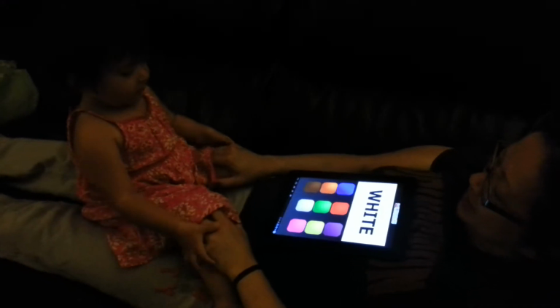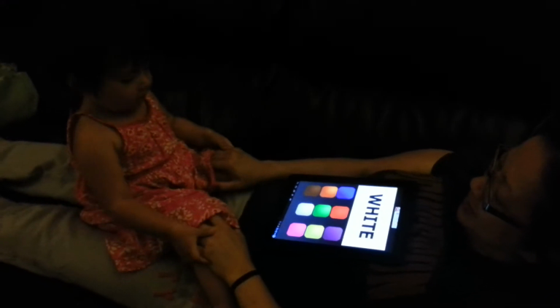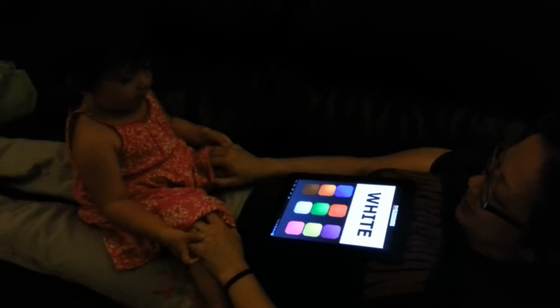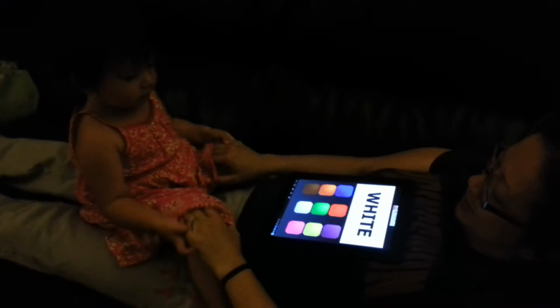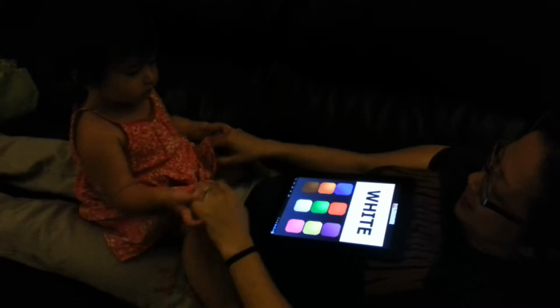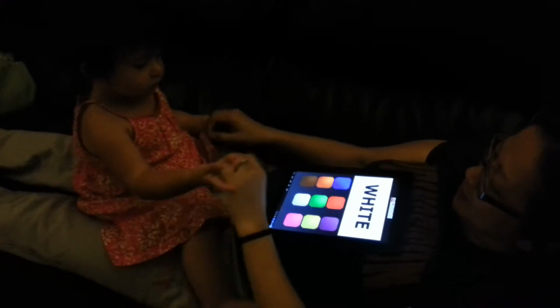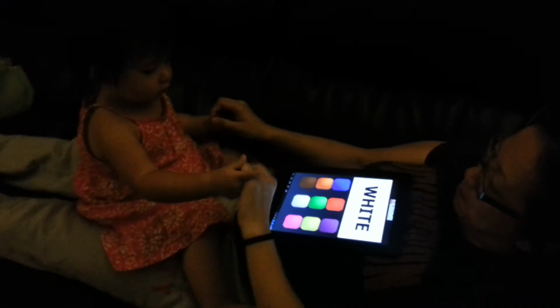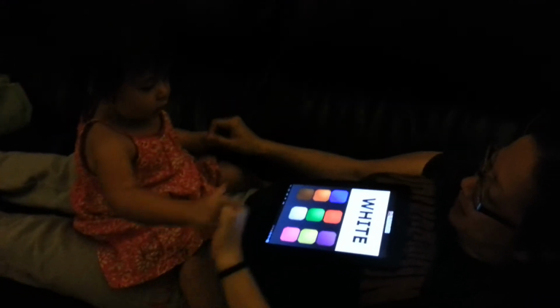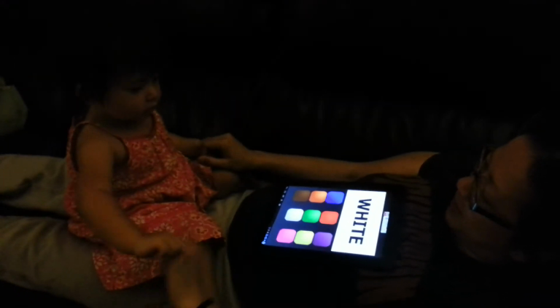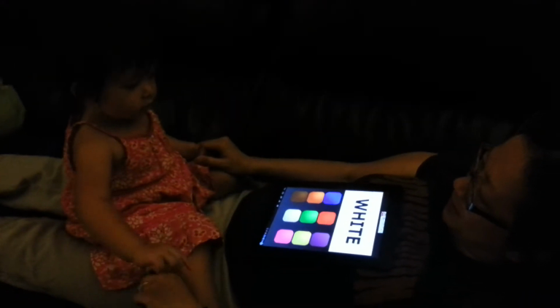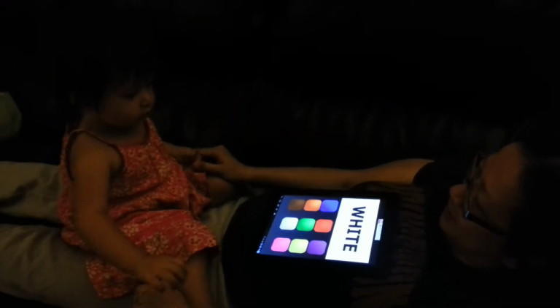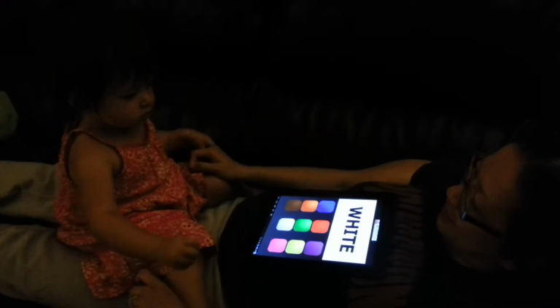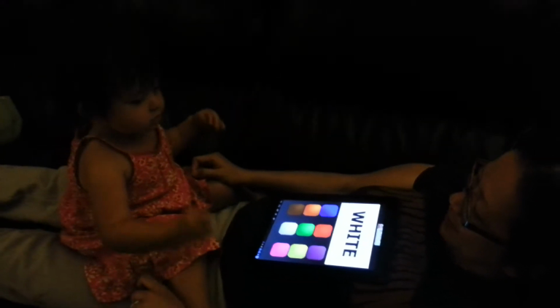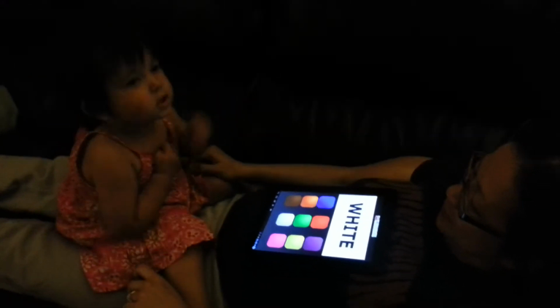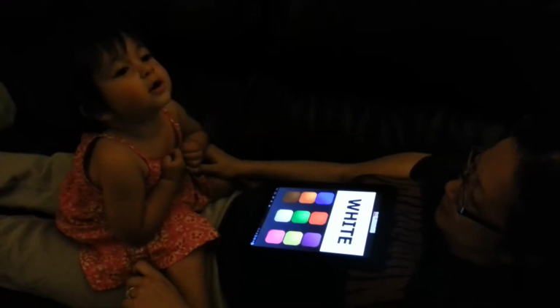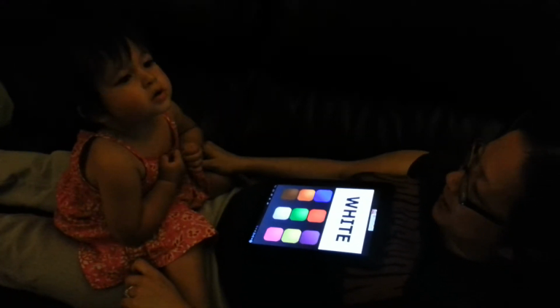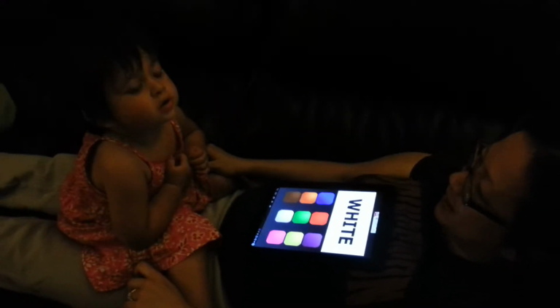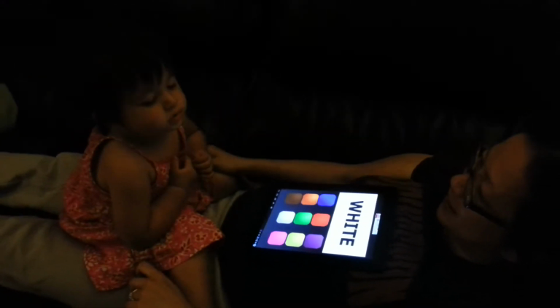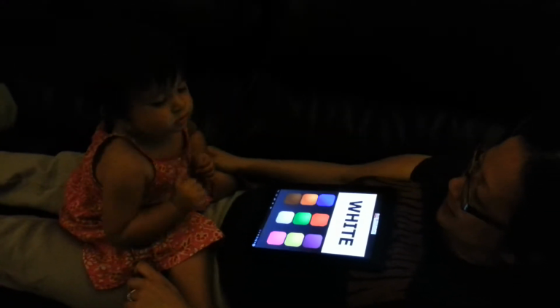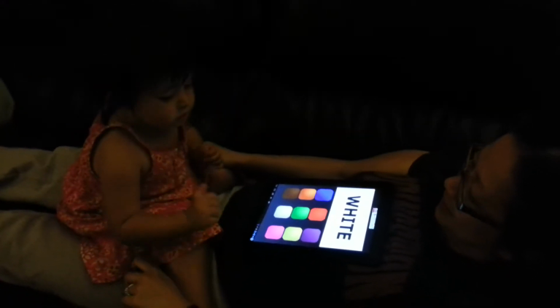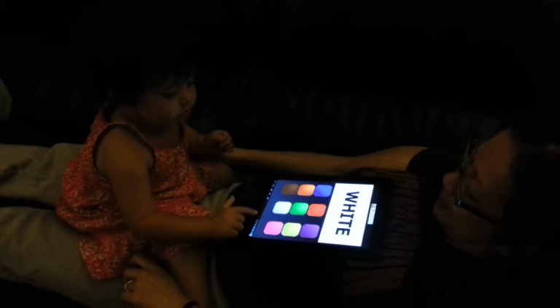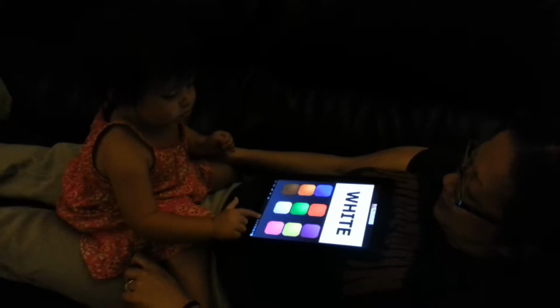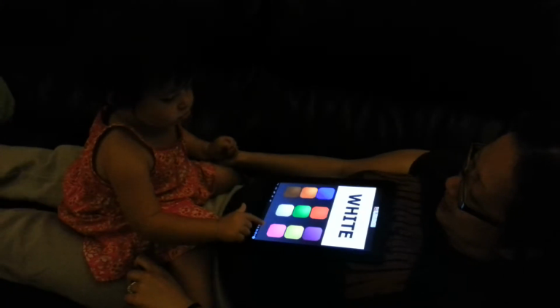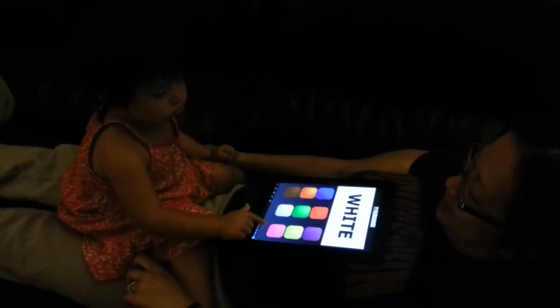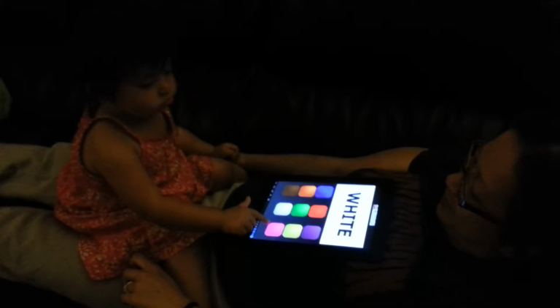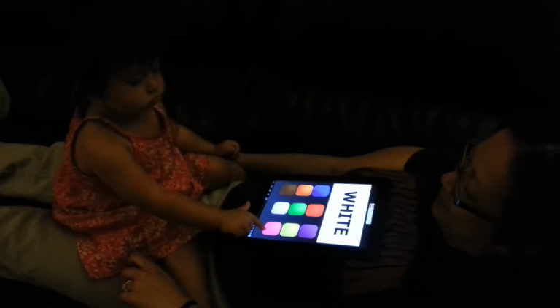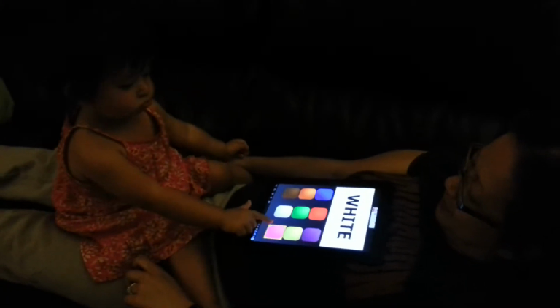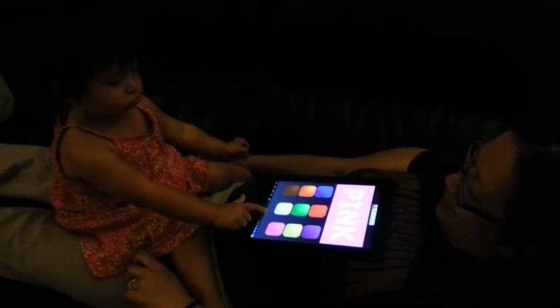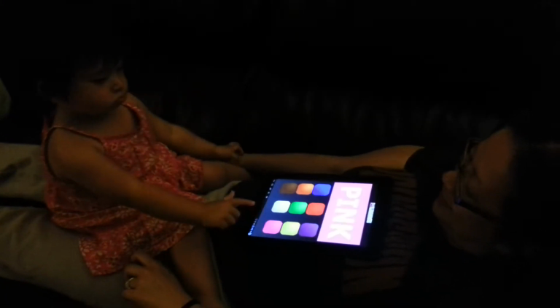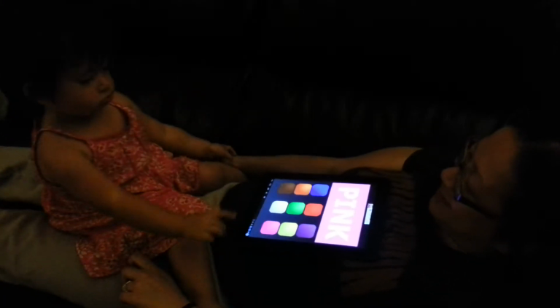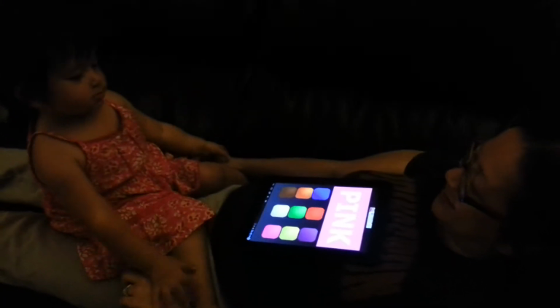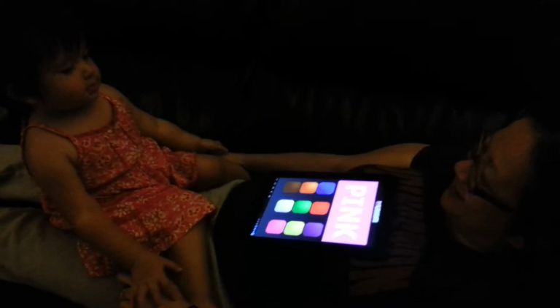Touch the pink button. Huh? Pink. Pink. Good job.